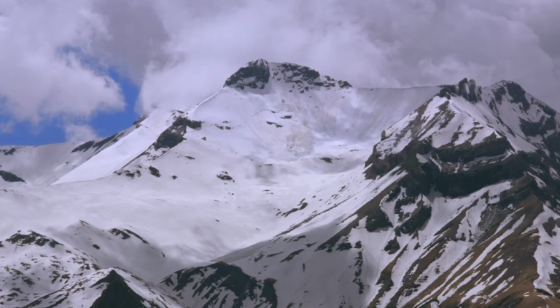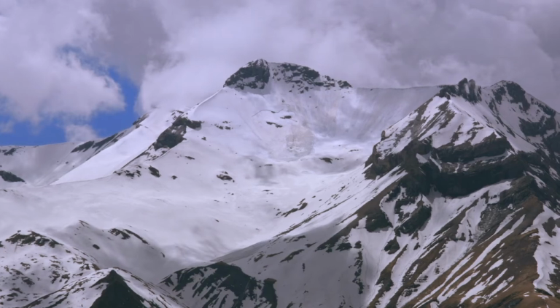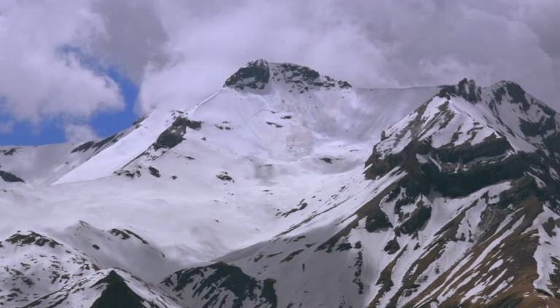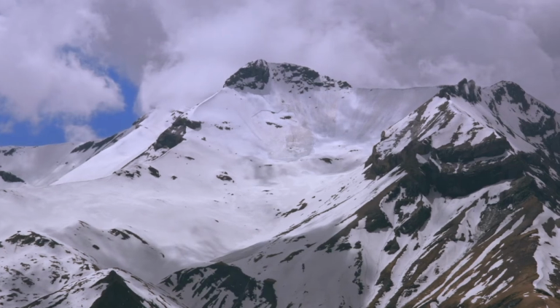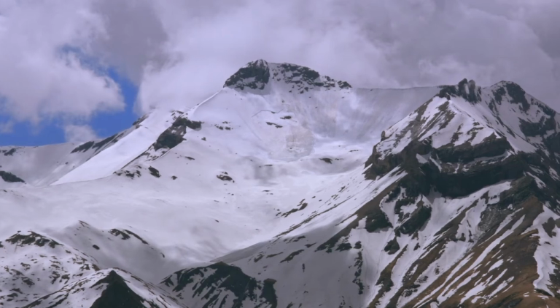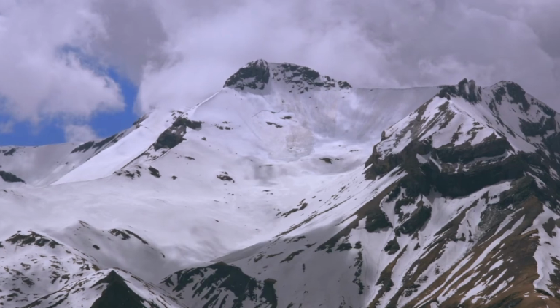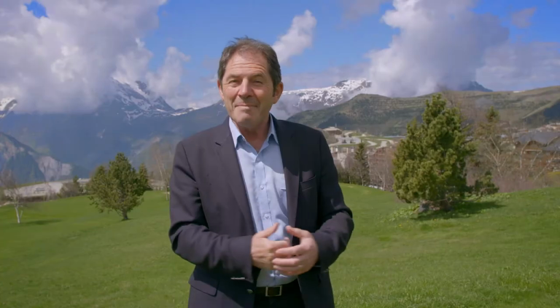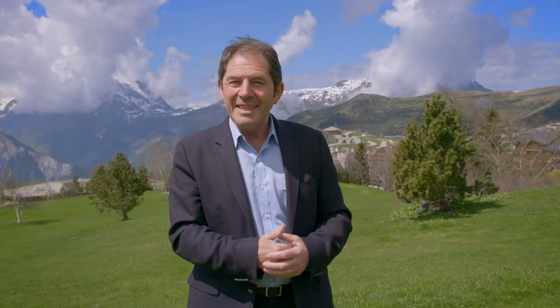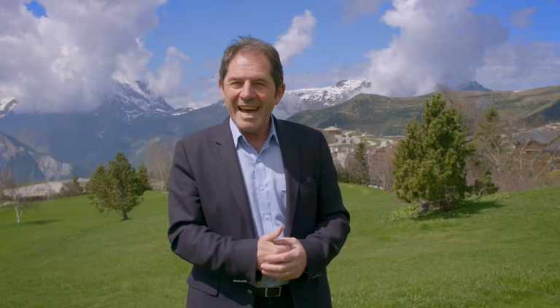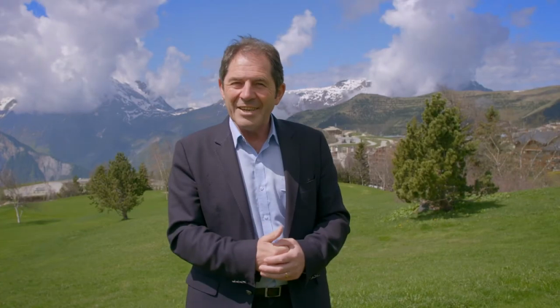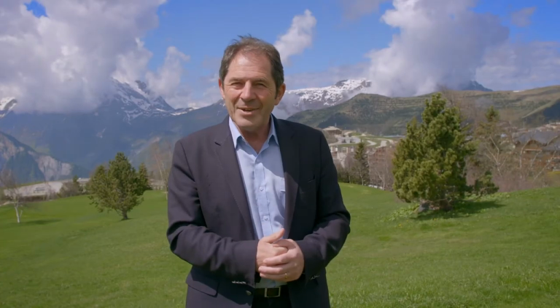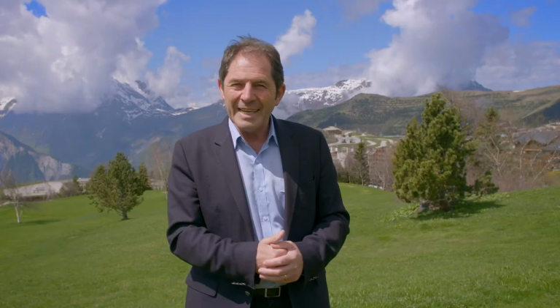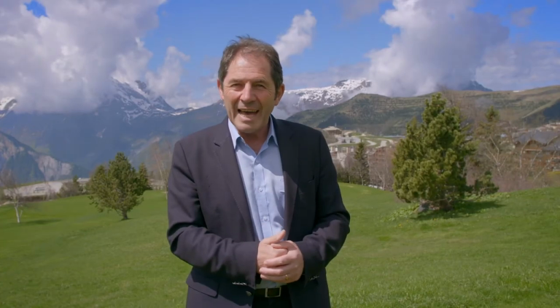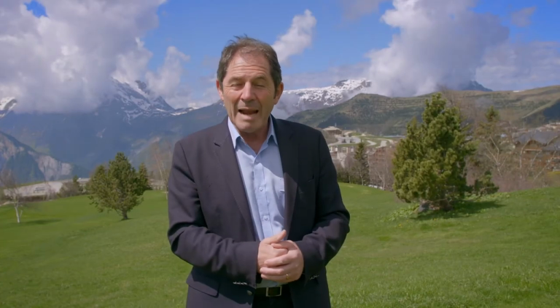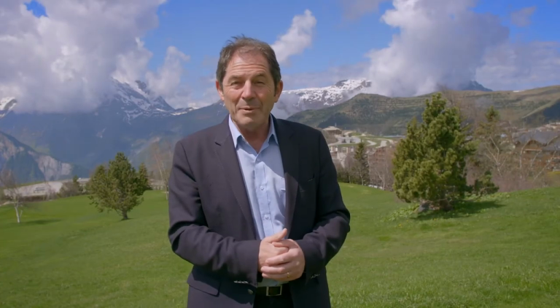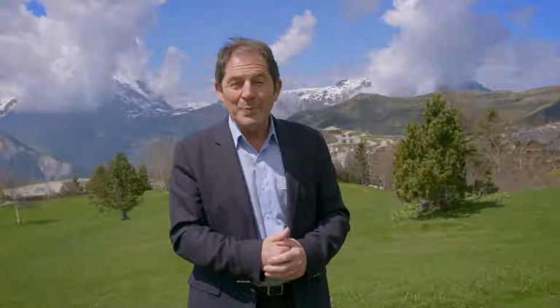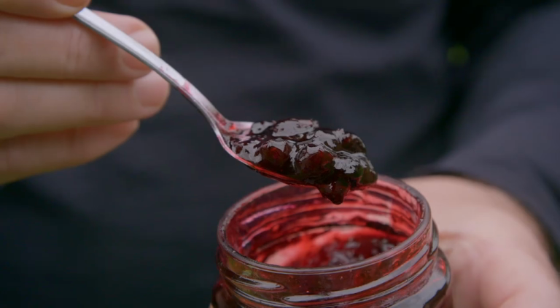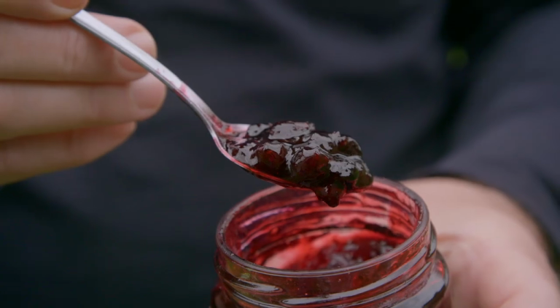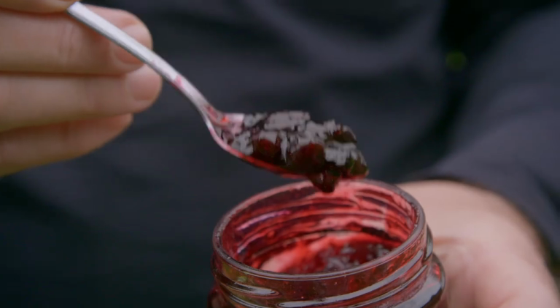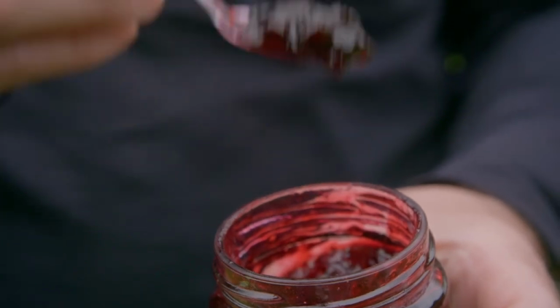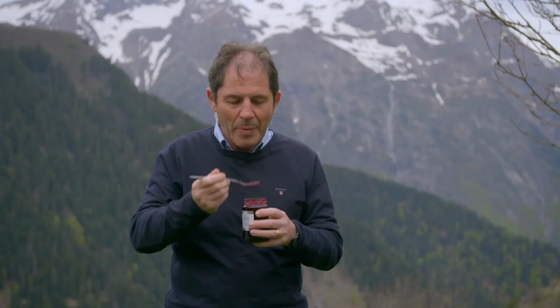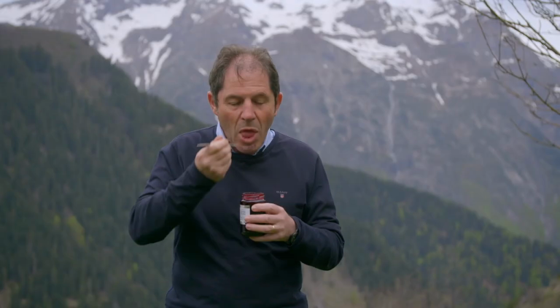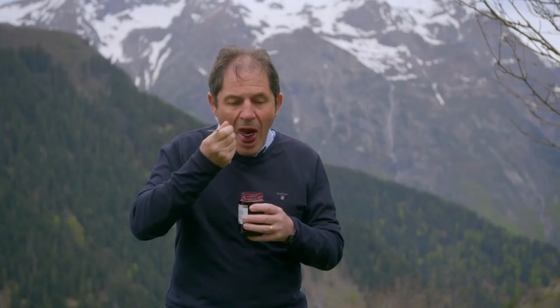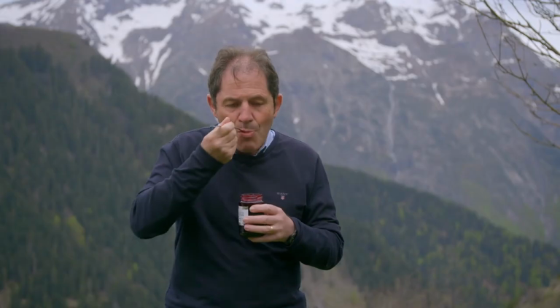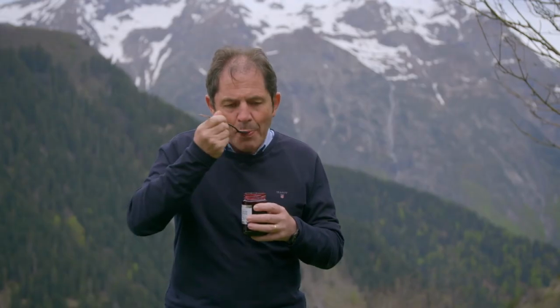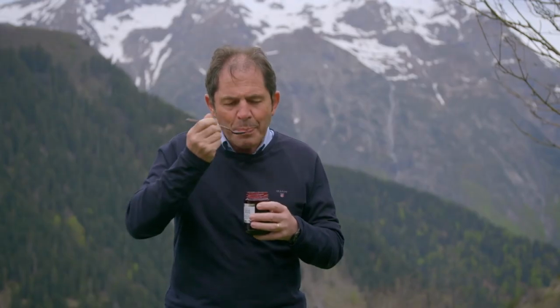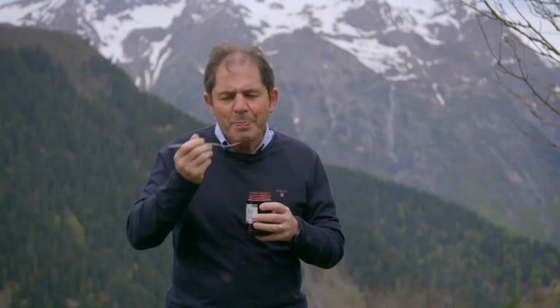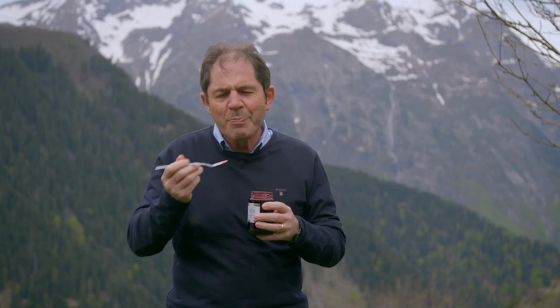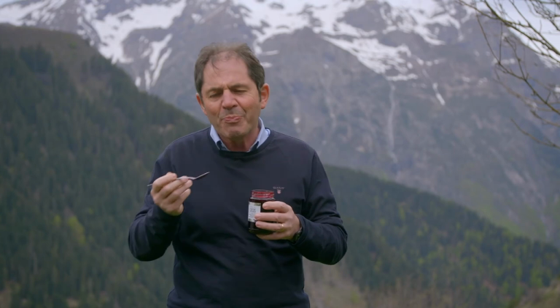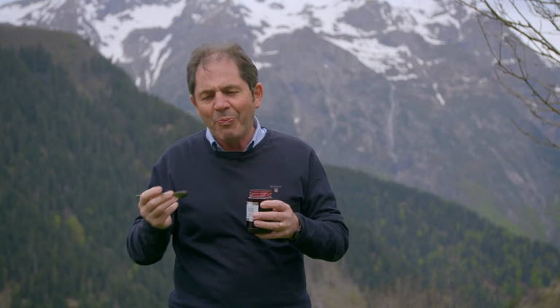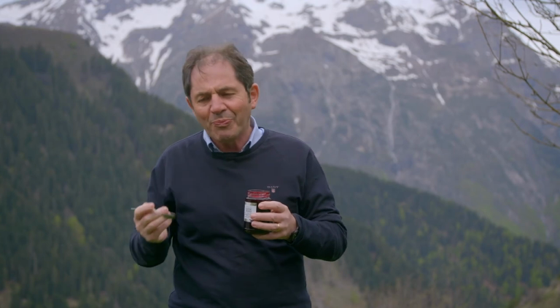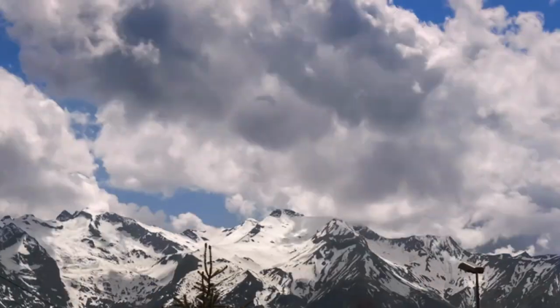Tomorrow I am in the iconic Alpes region to enjoy more alpine specialties.